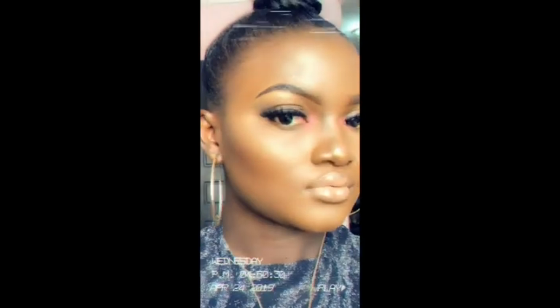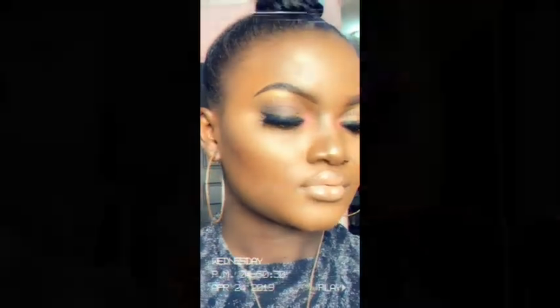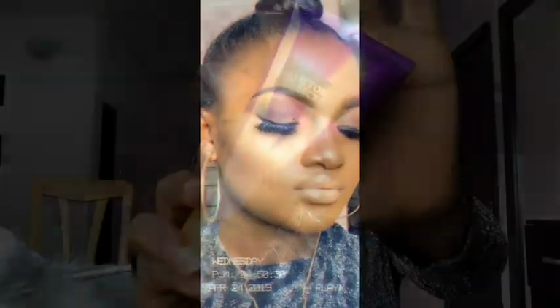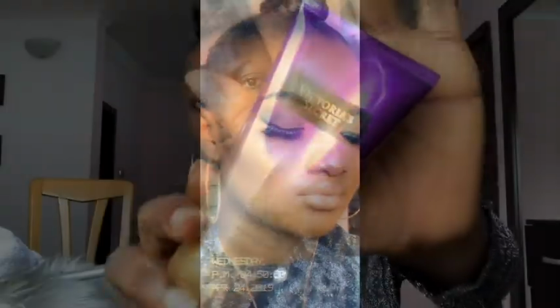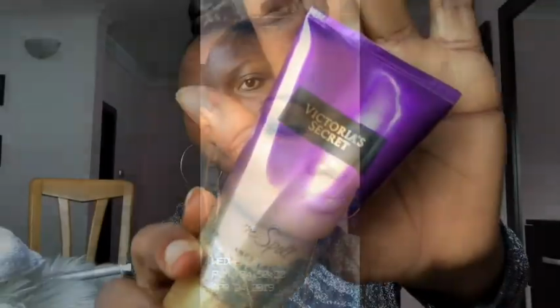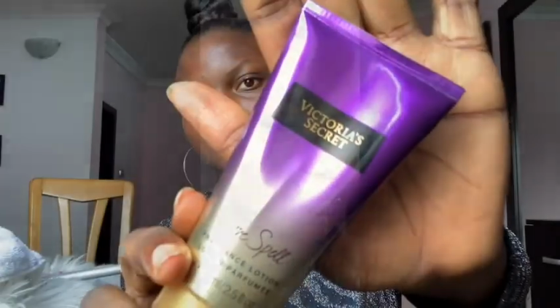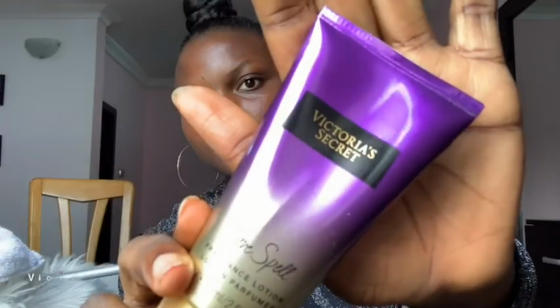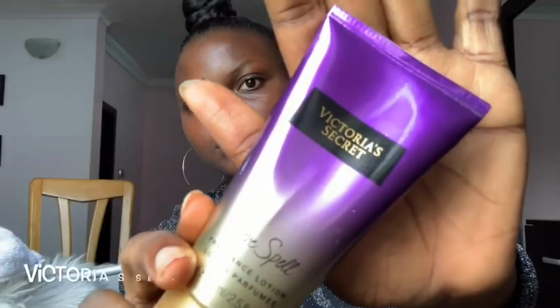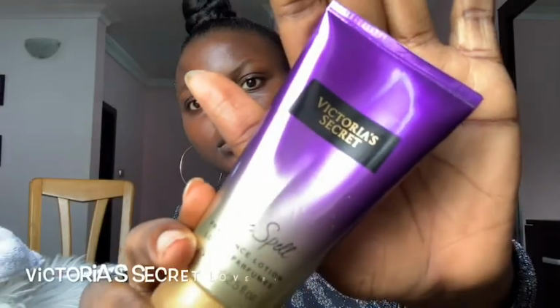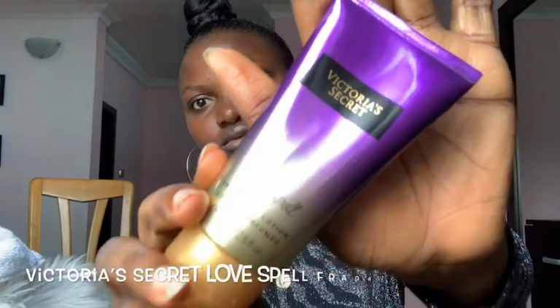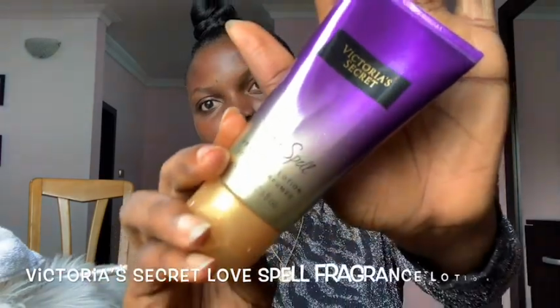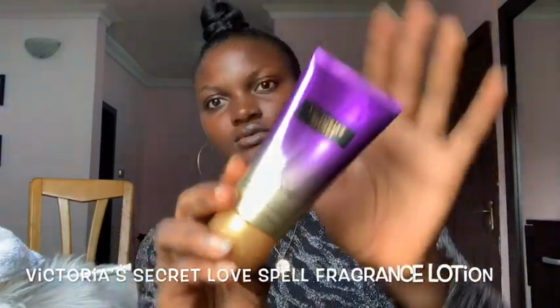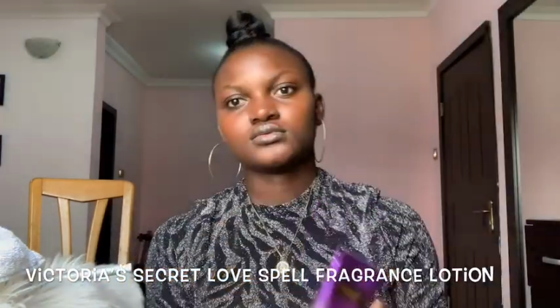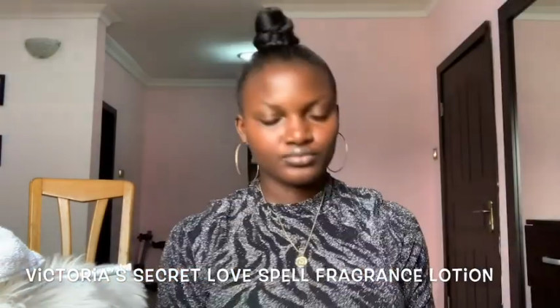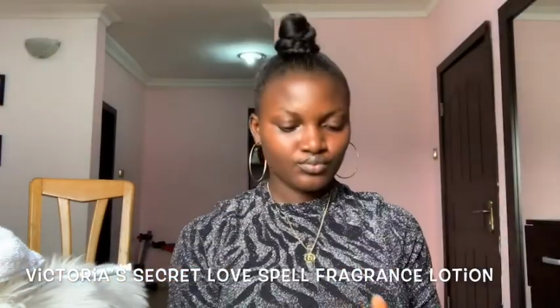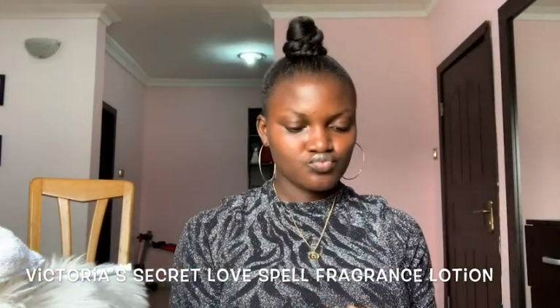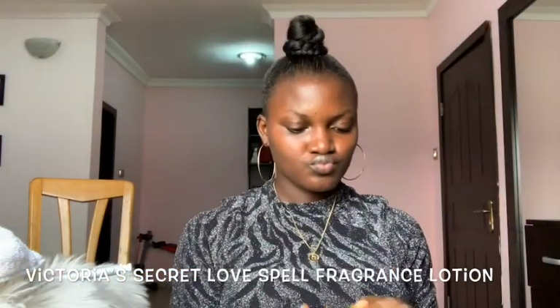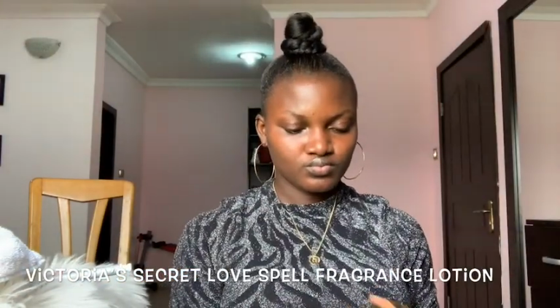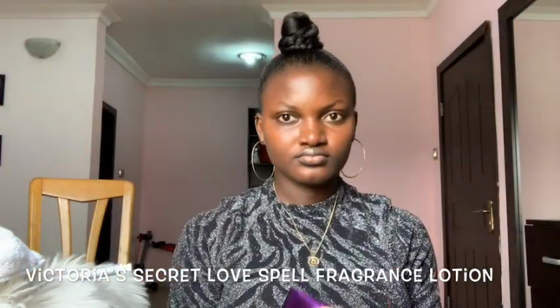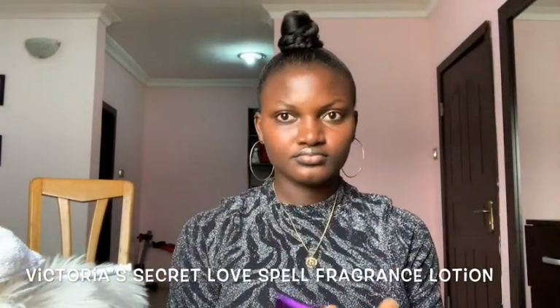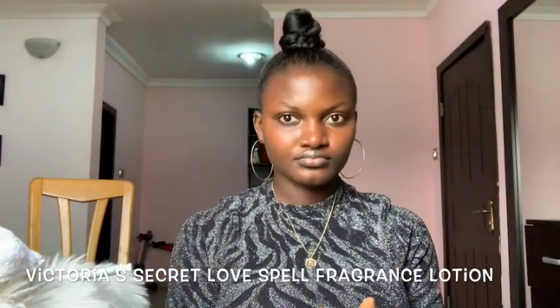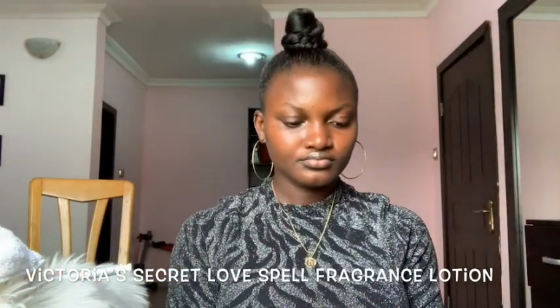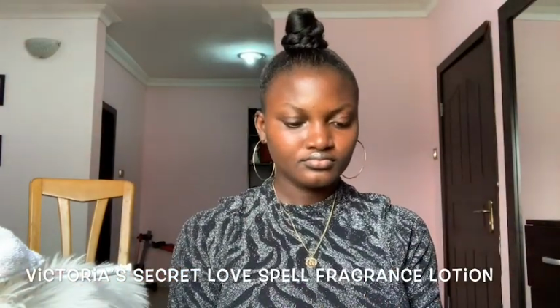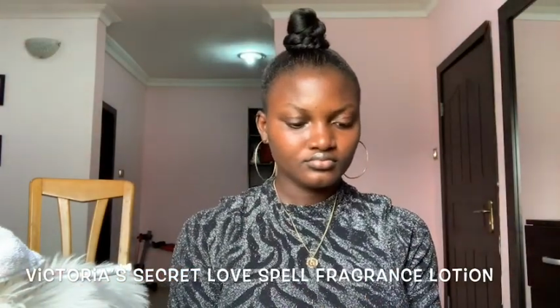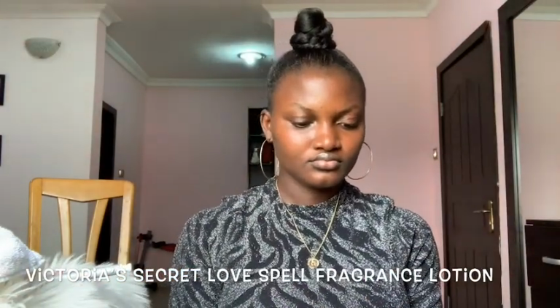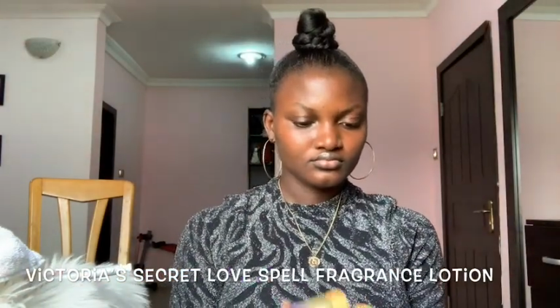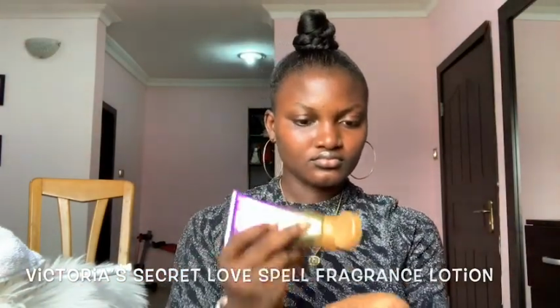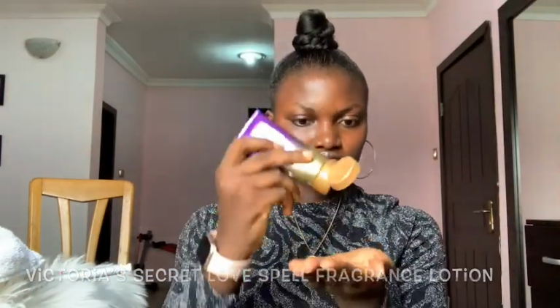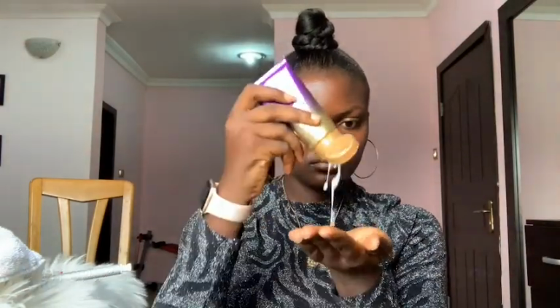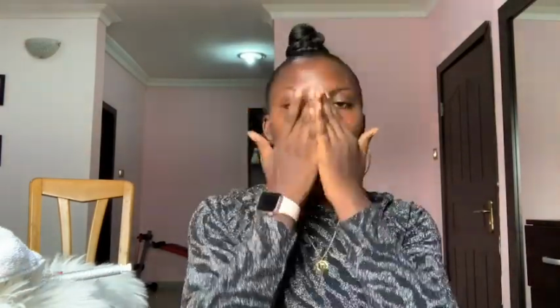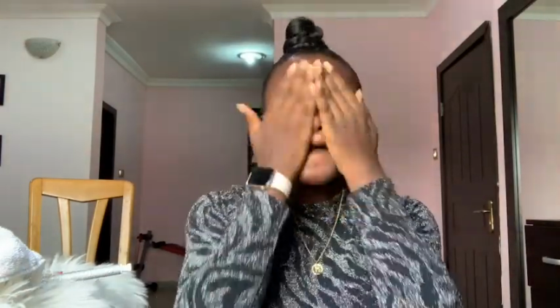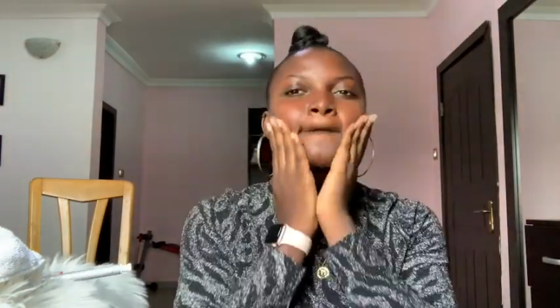So I'm going to start by moisturizing my face using Victoria's Secret Love Spell Fragrance Lotion. I'm just going to apply that all over my face.